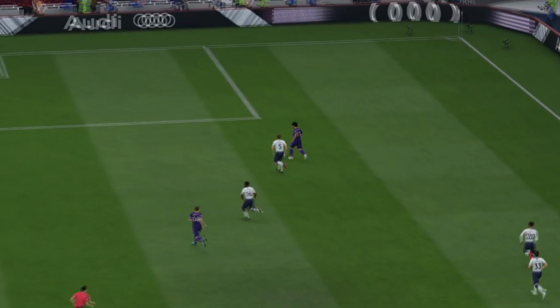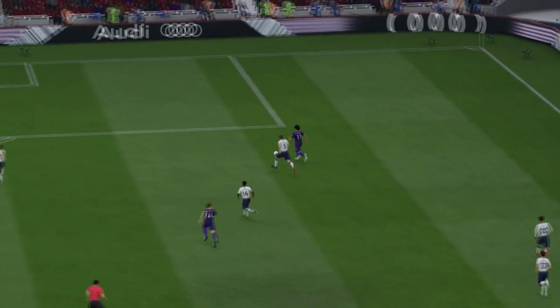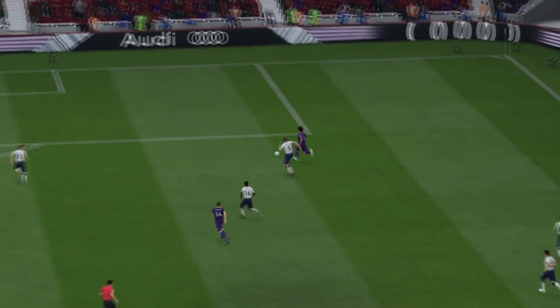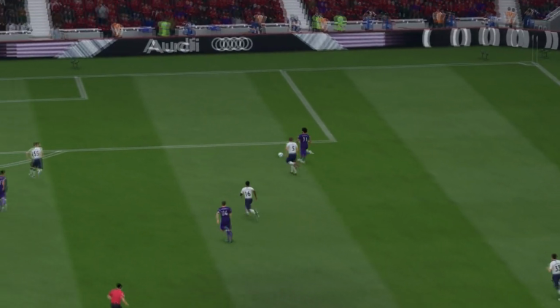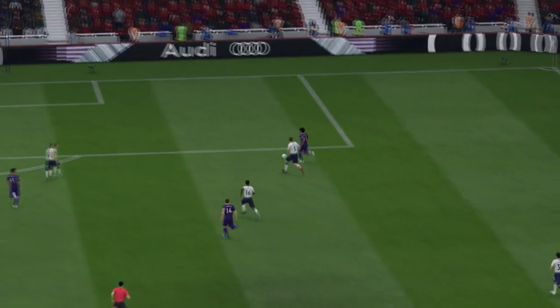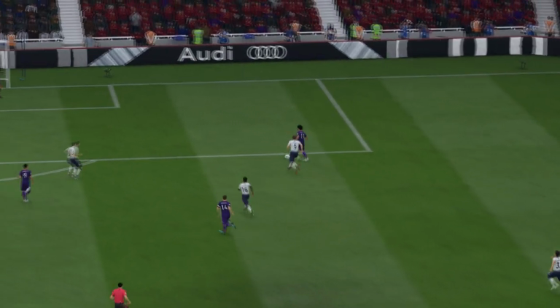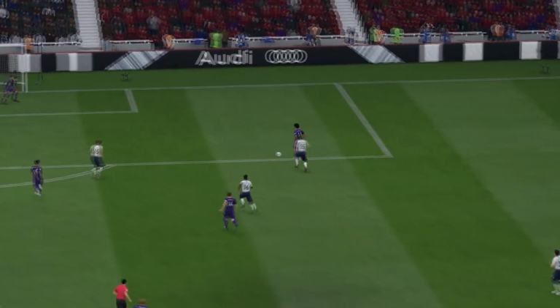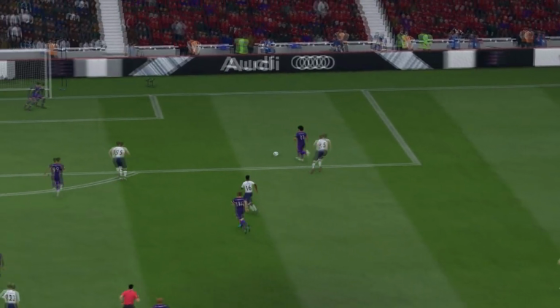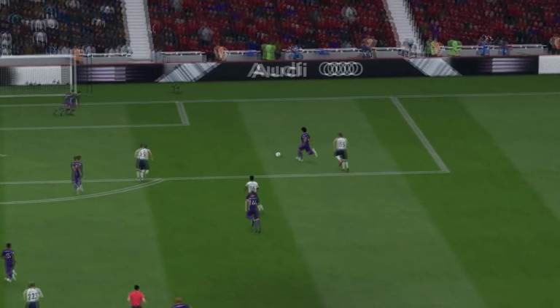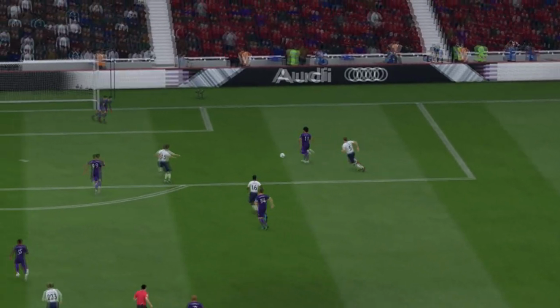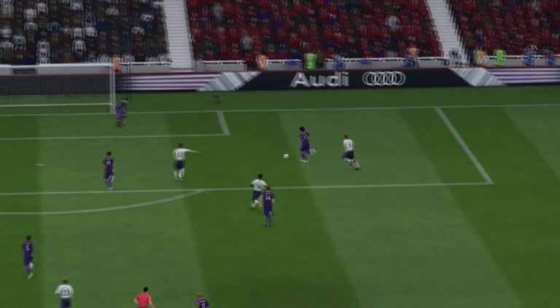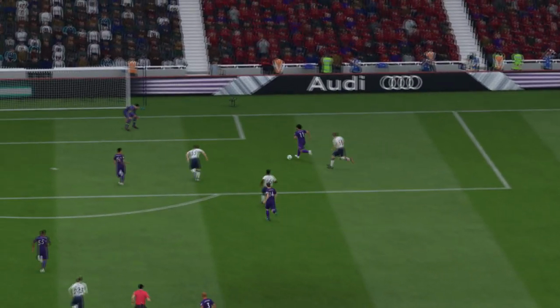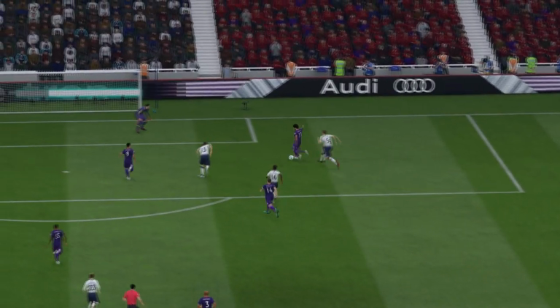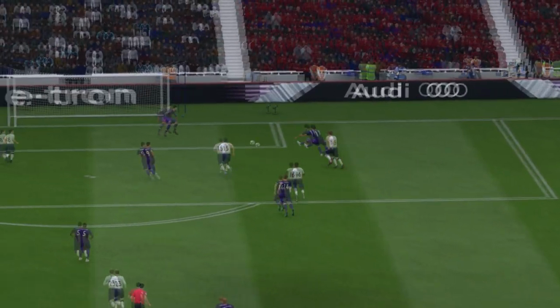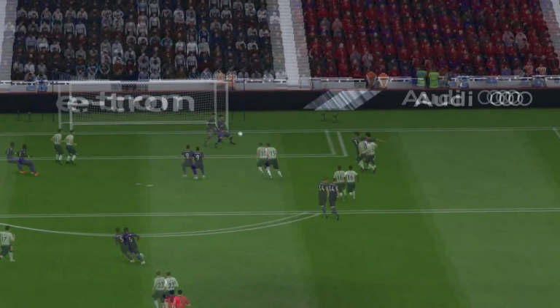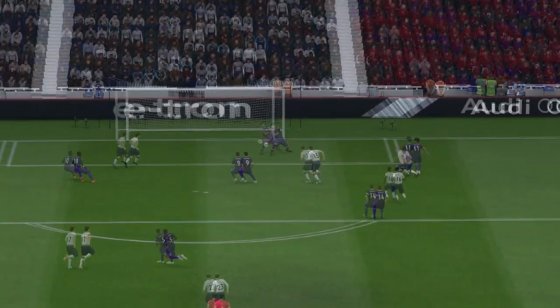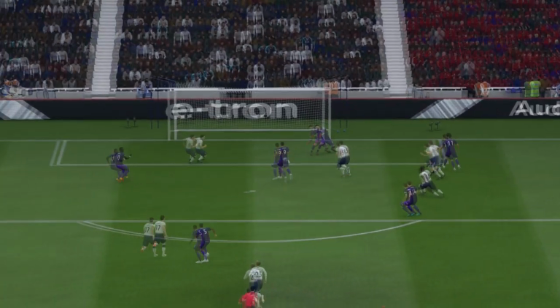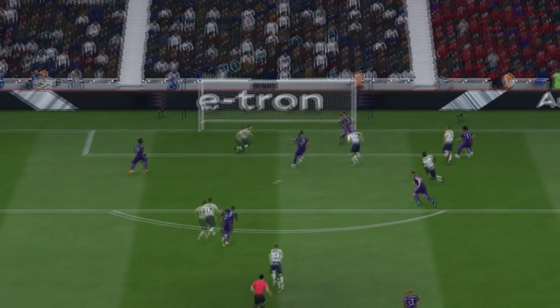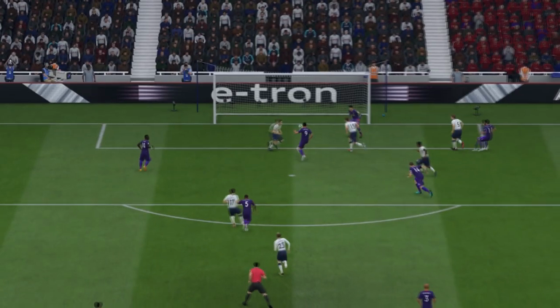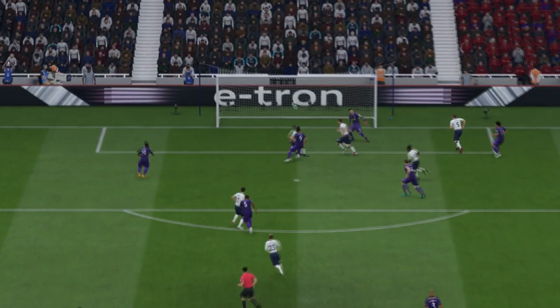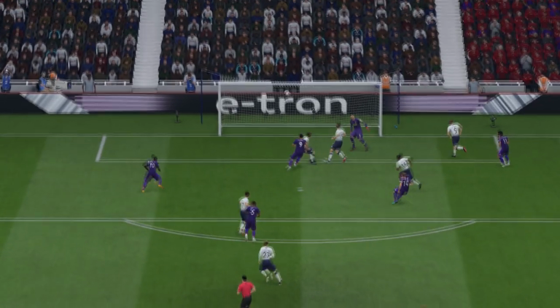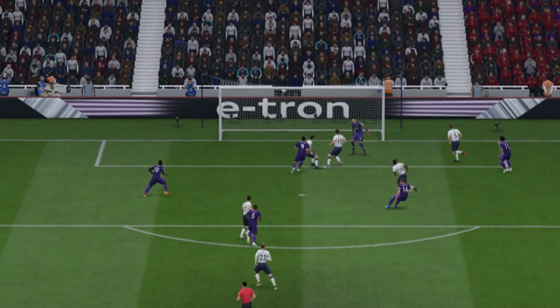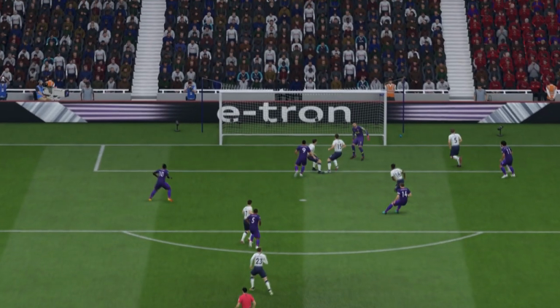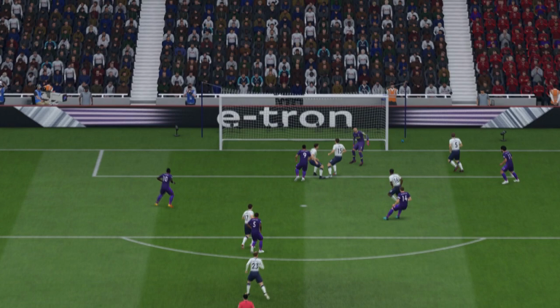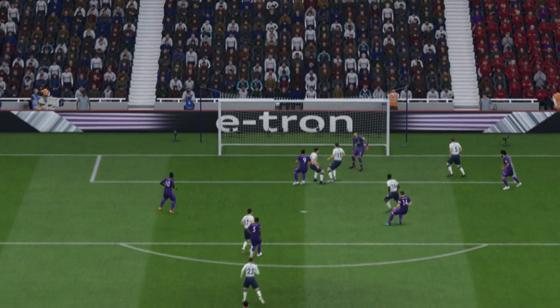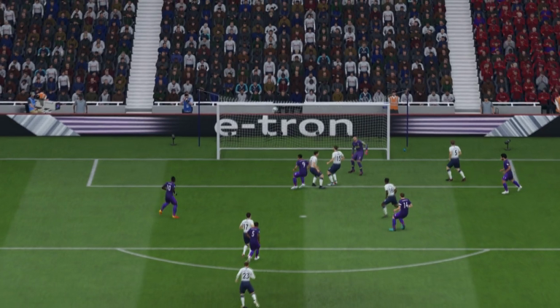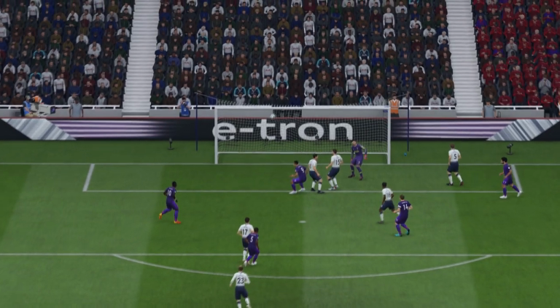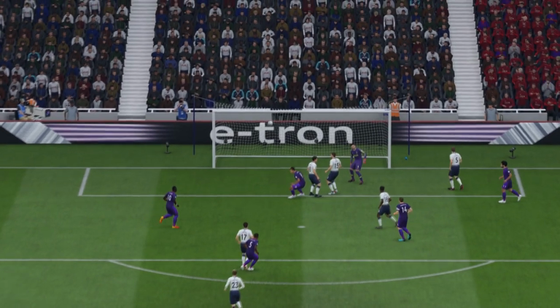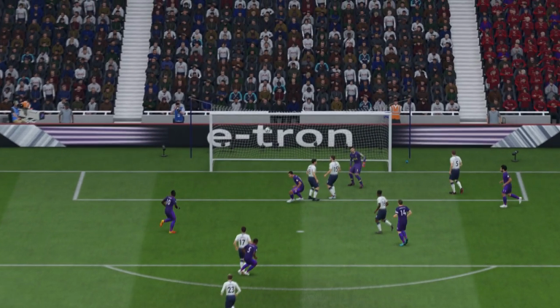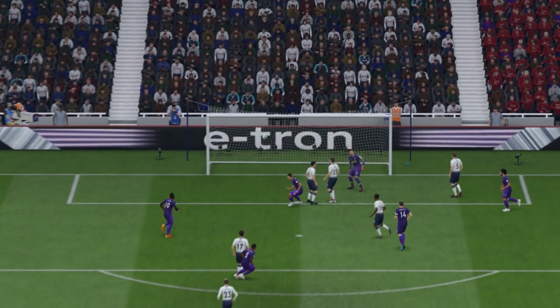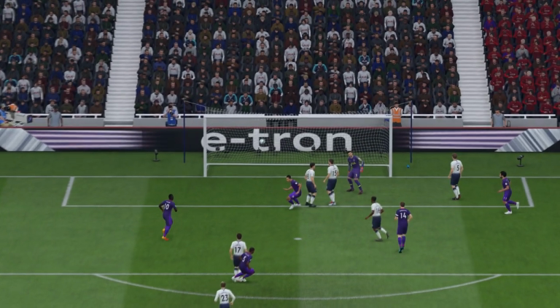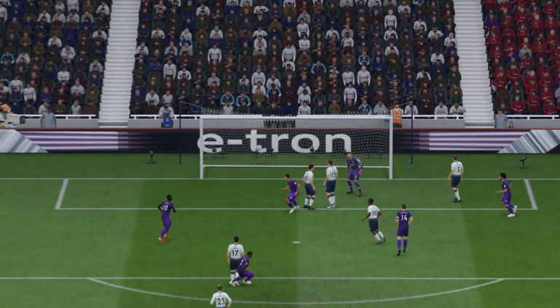Goalkeeper nowhere to be seen. He just seemed to lose his bearings completely, Martin. A really odd one for him.